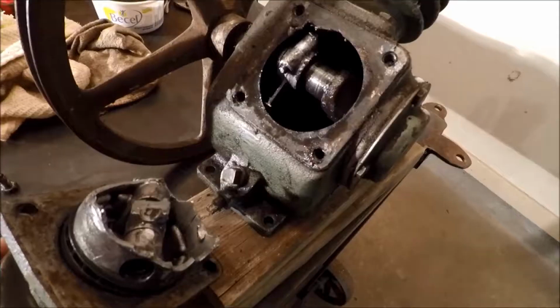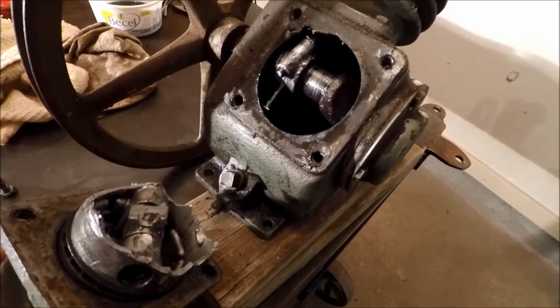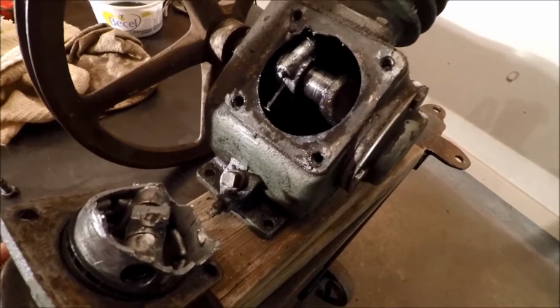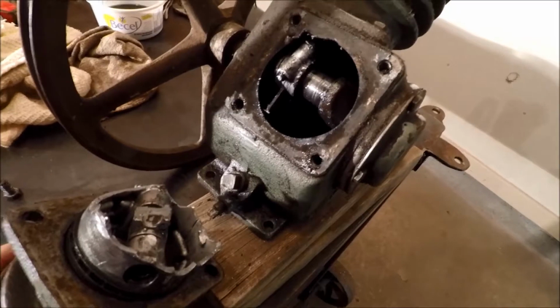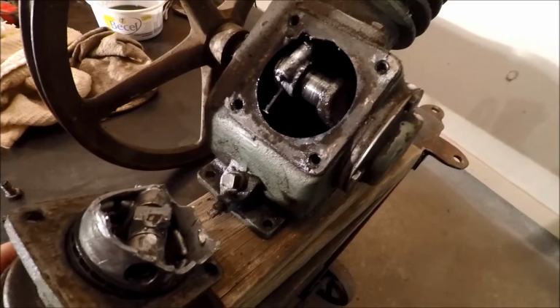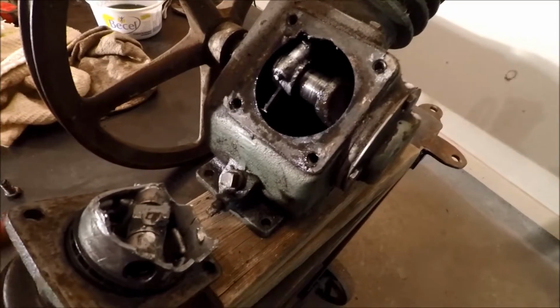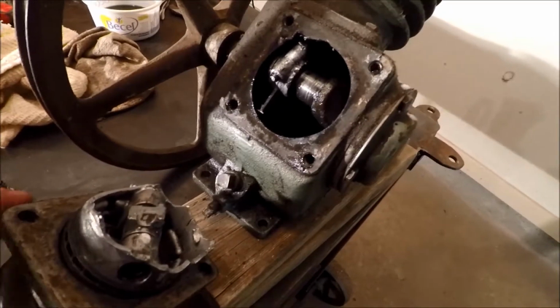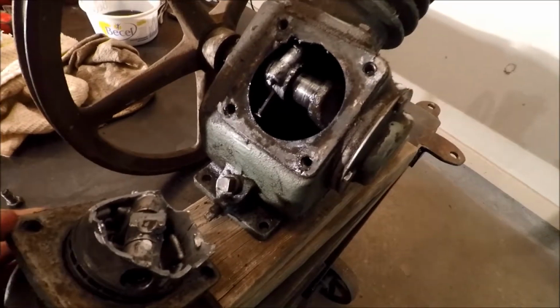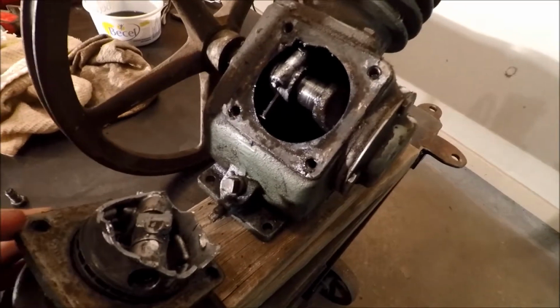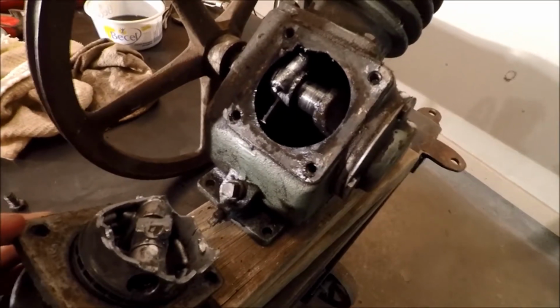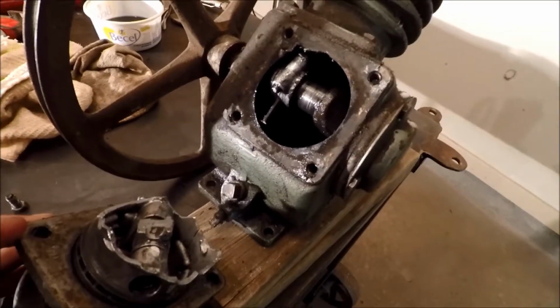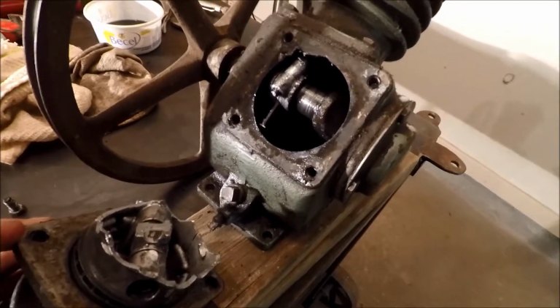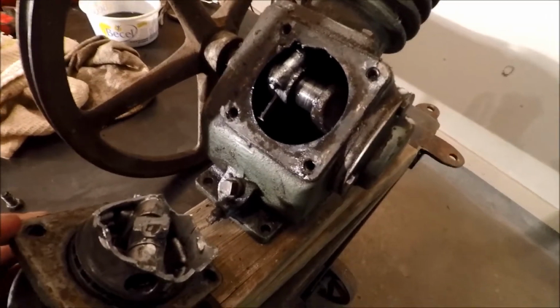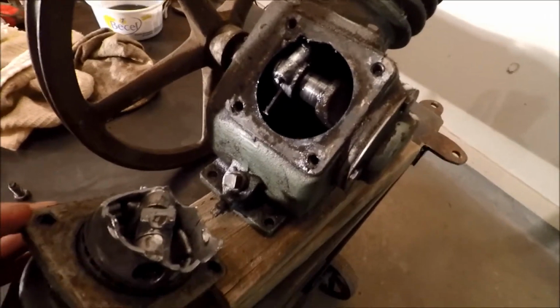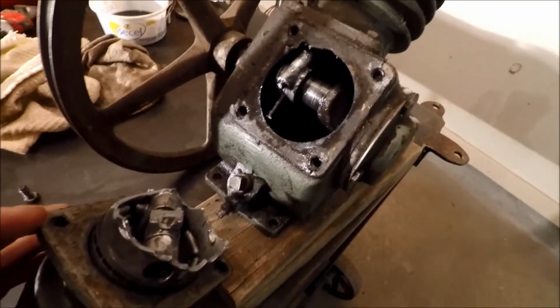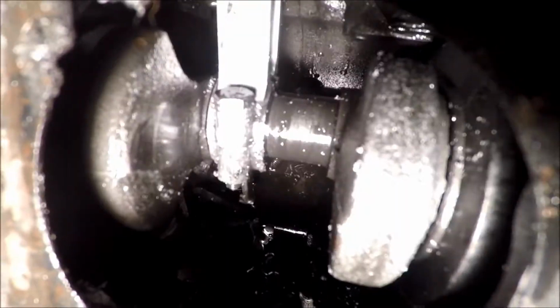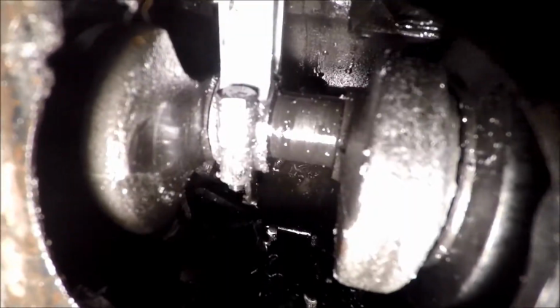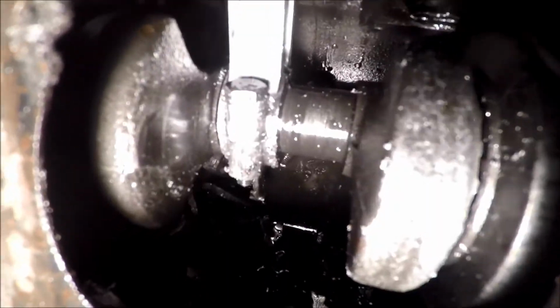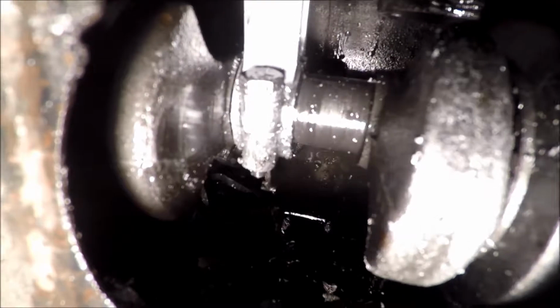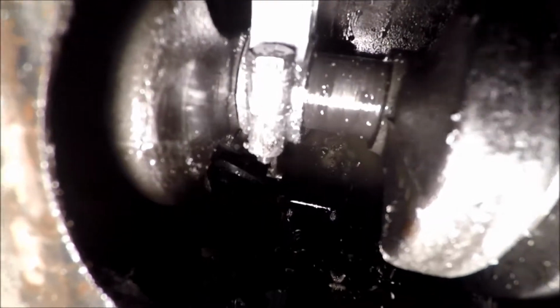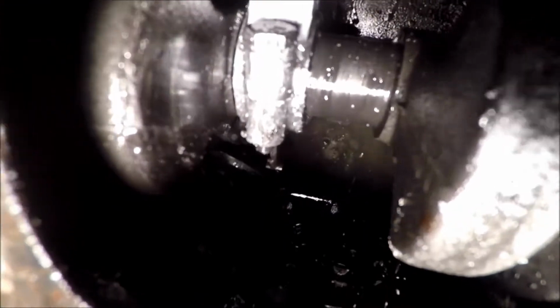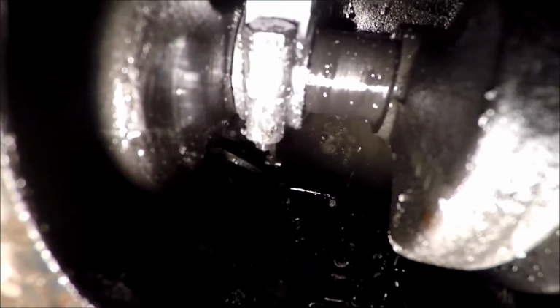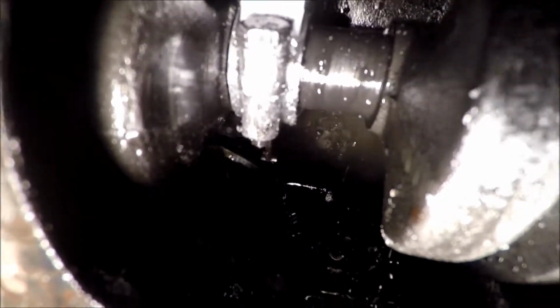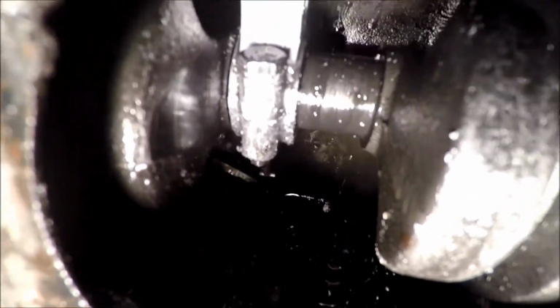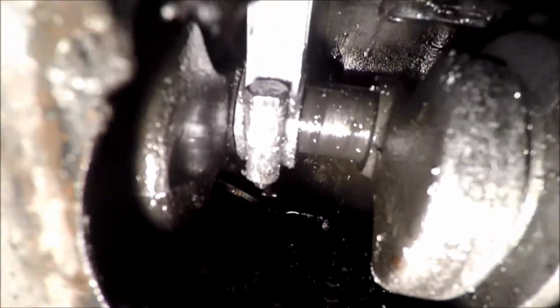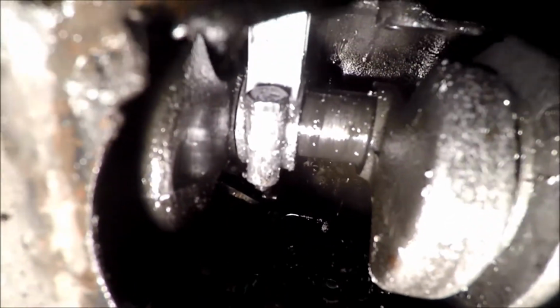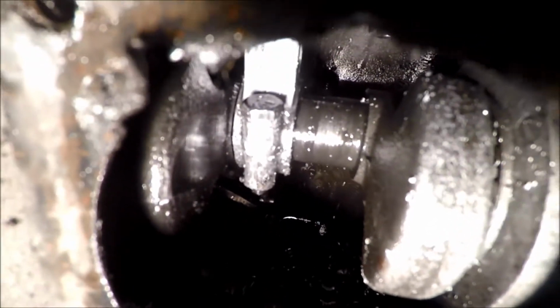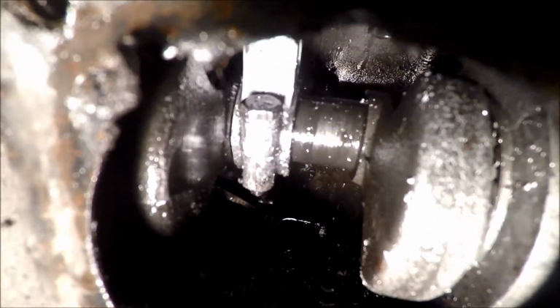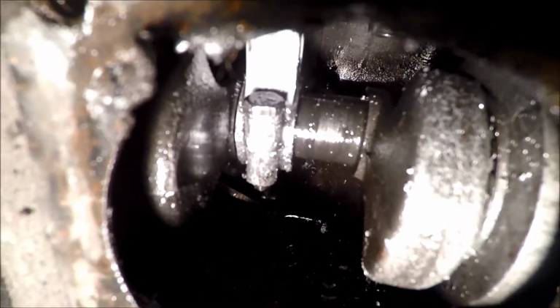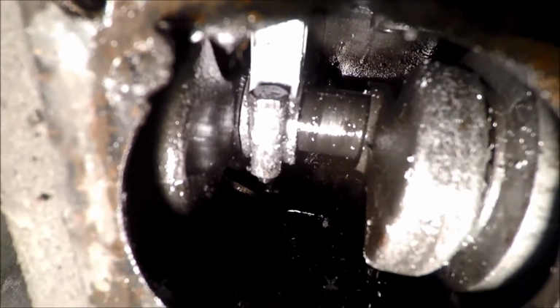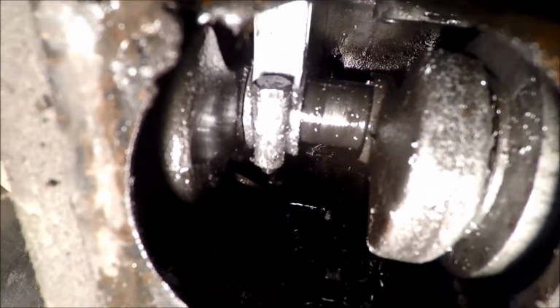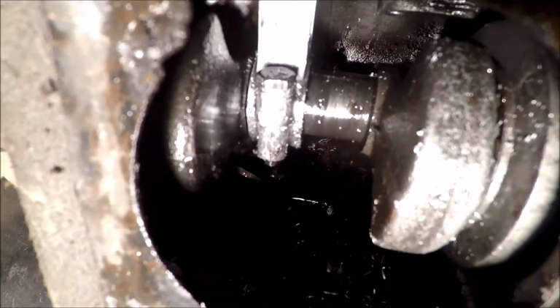Found a problem. She's dinked. There is some shmoo in there.